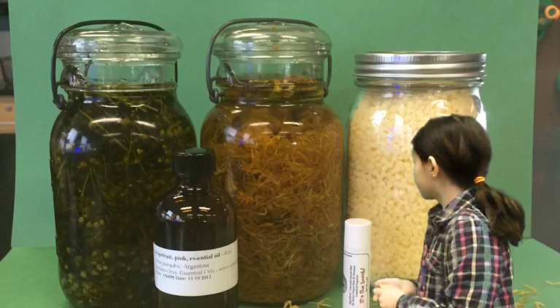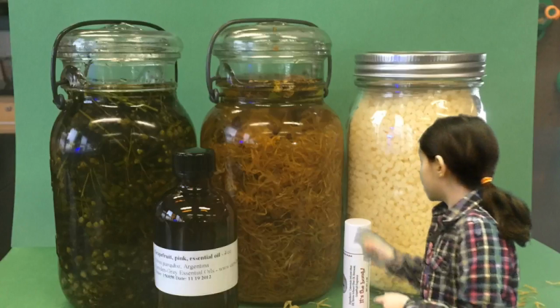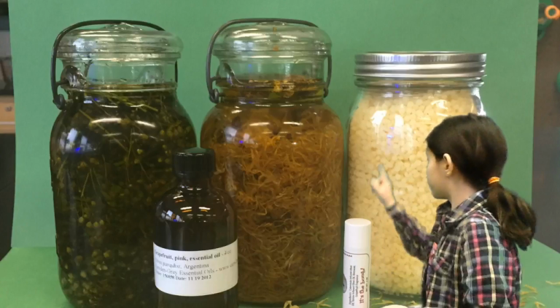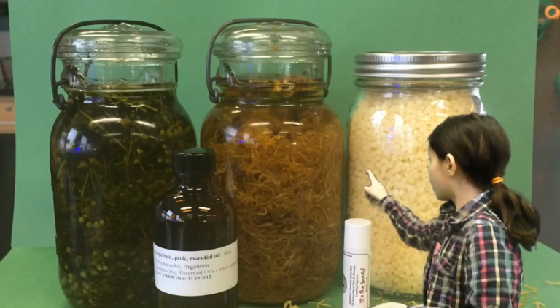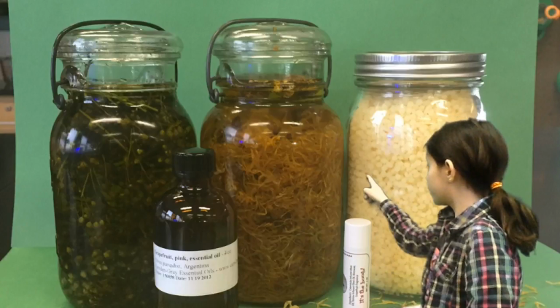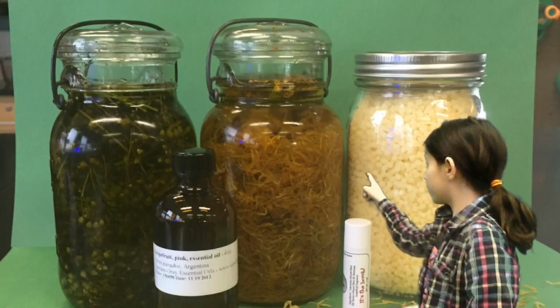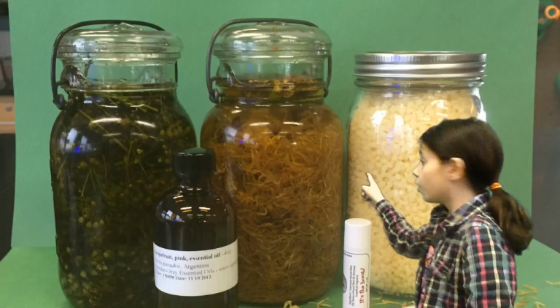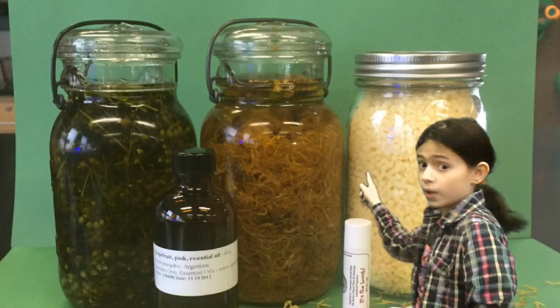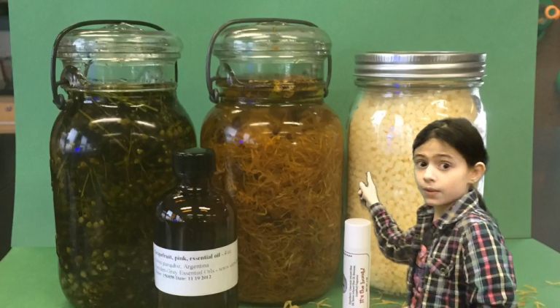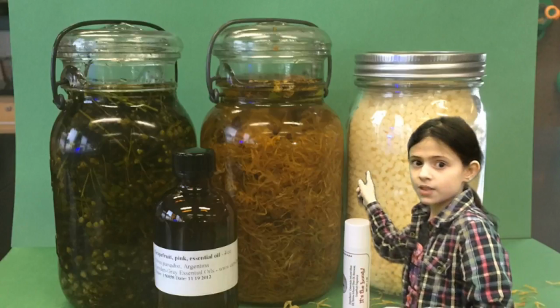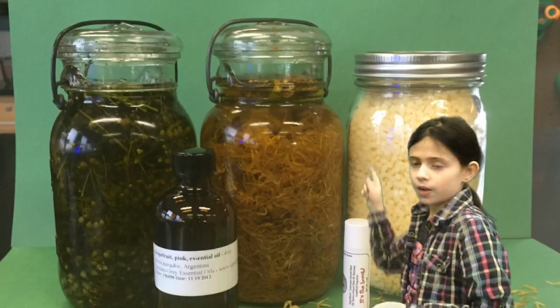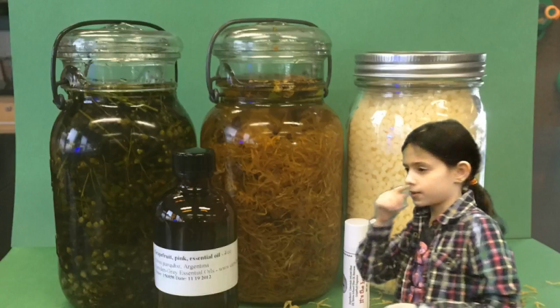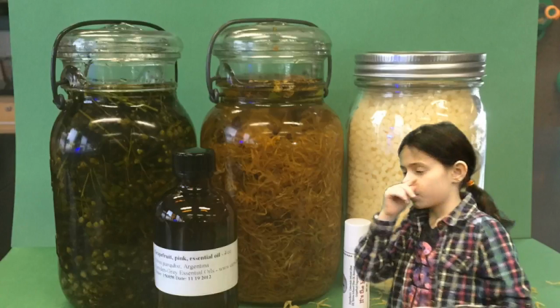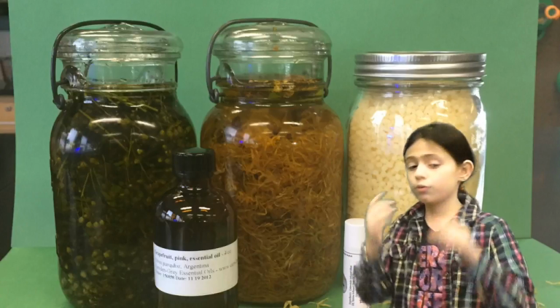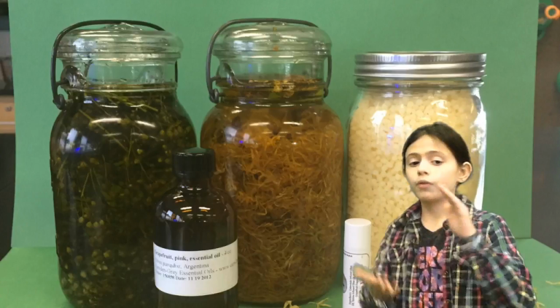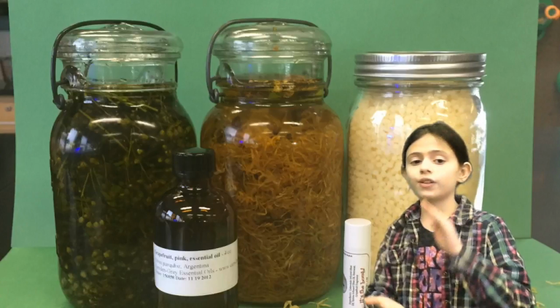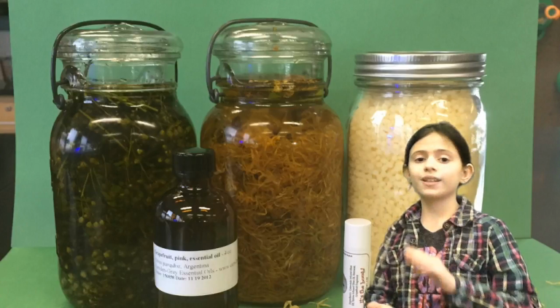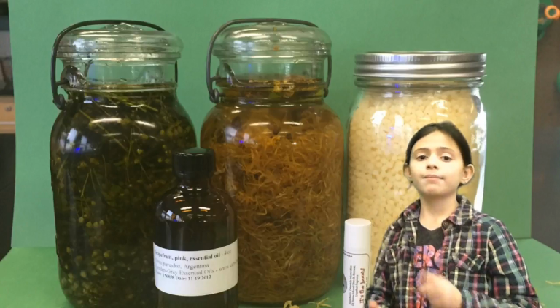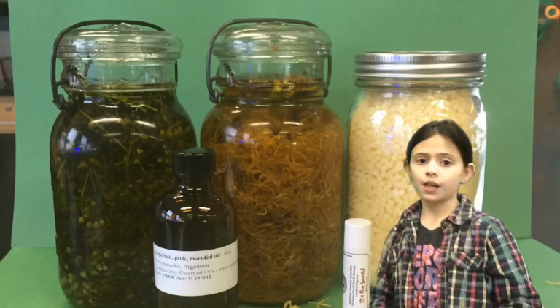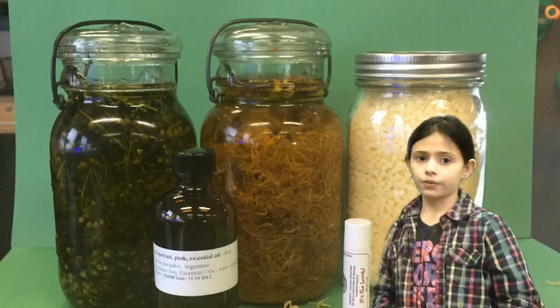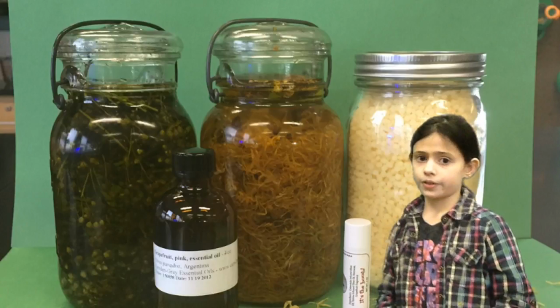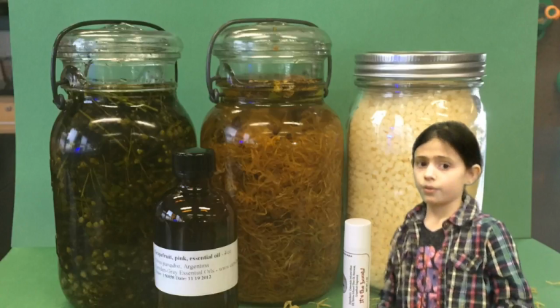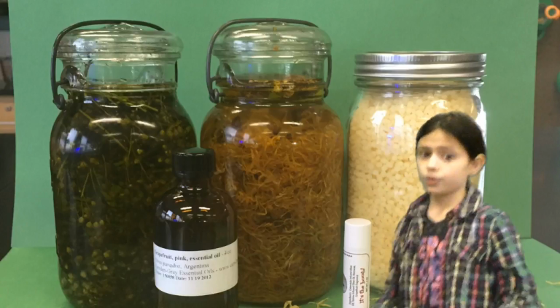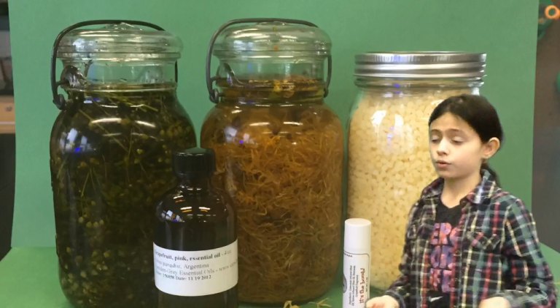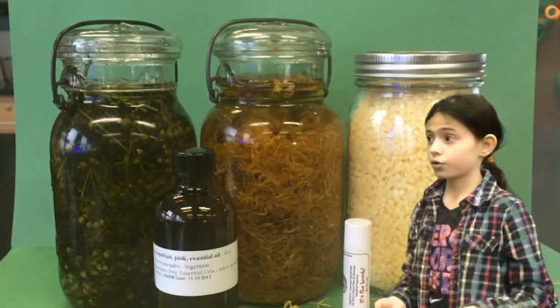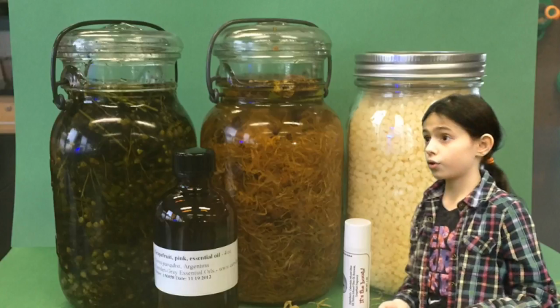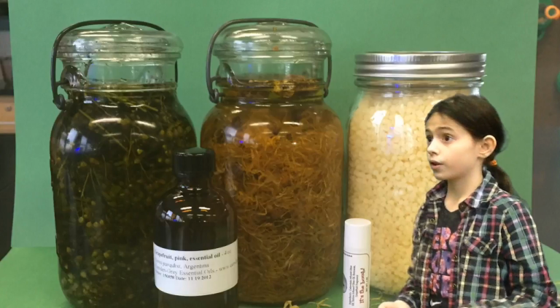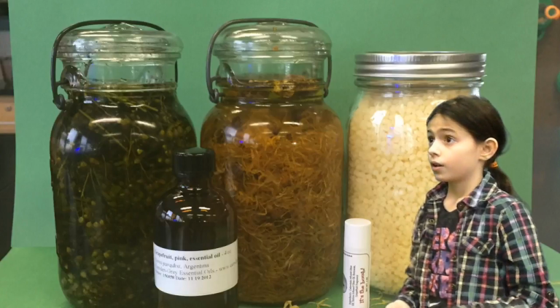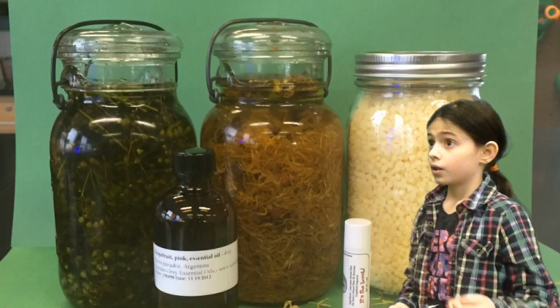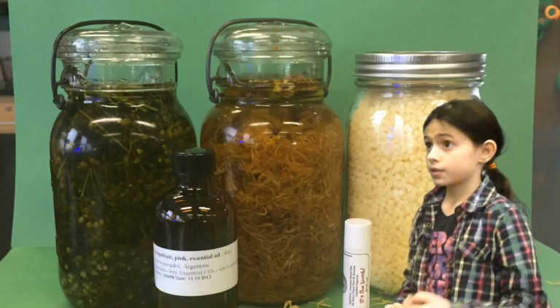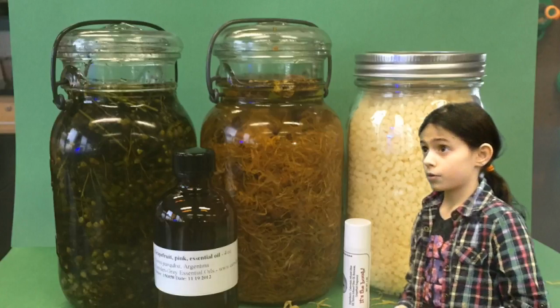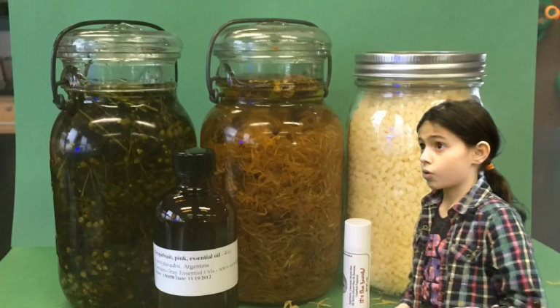And if we go up here, we have the beeswax, which will eventually melt and turn into something solid.